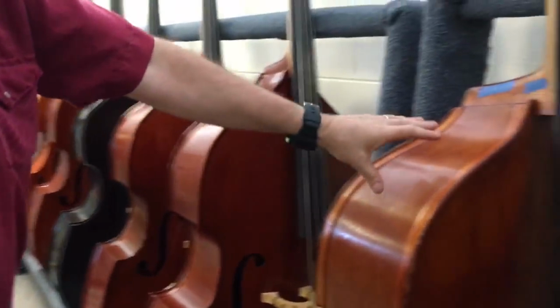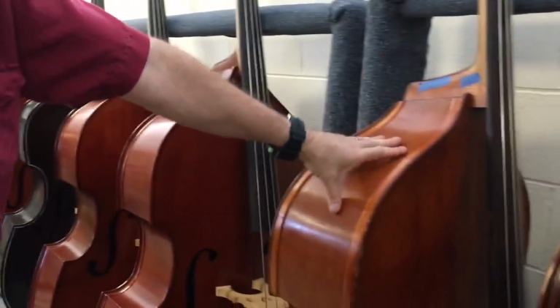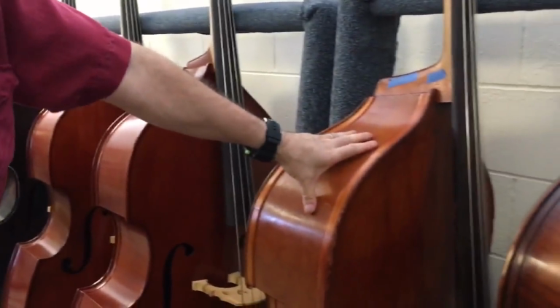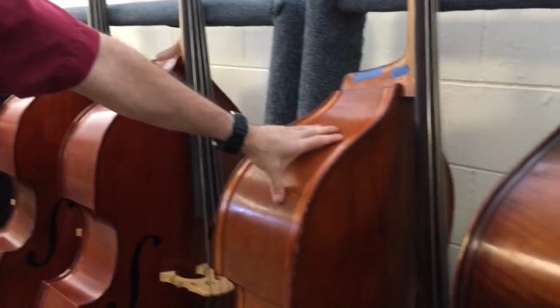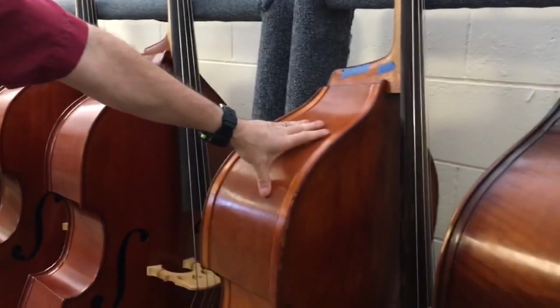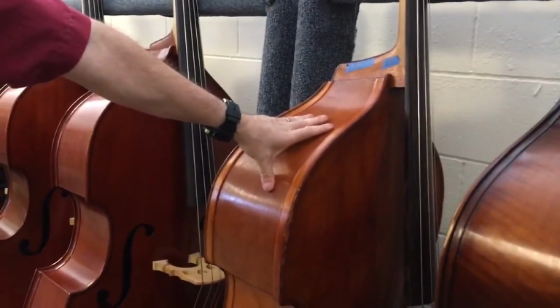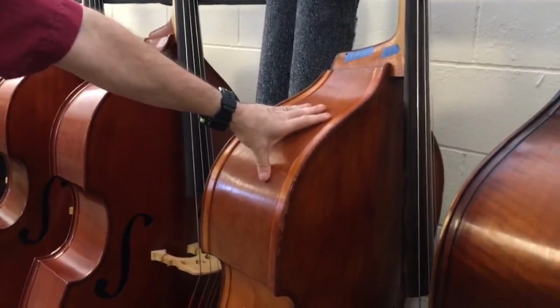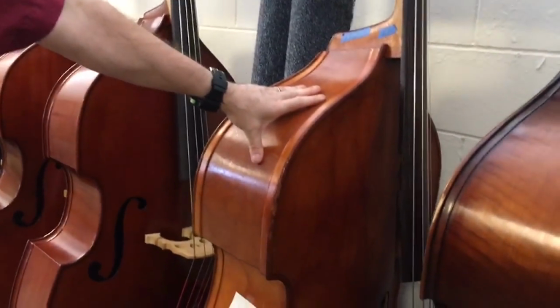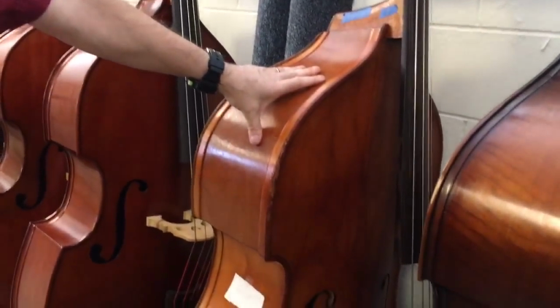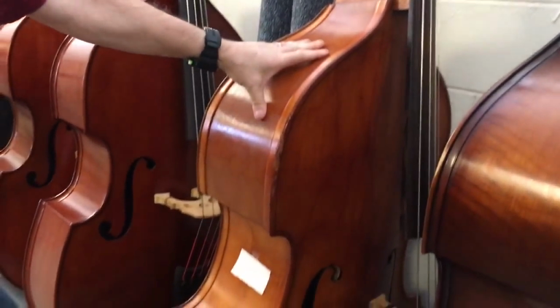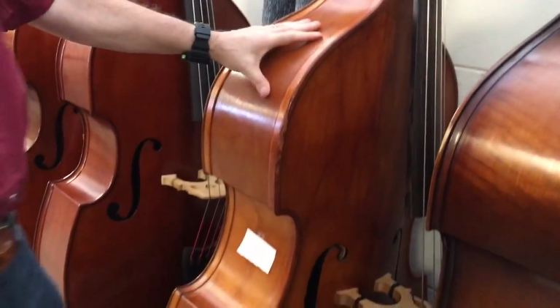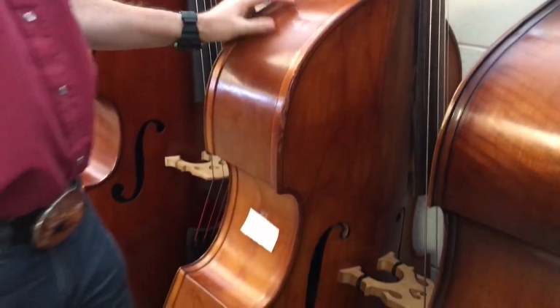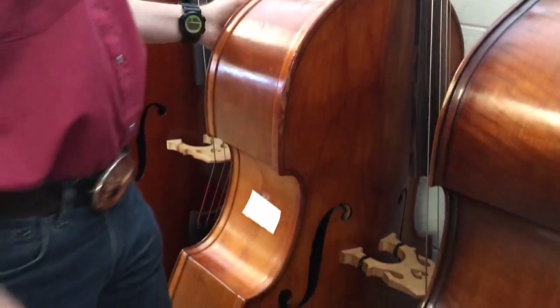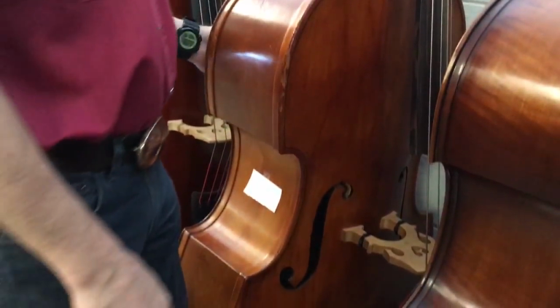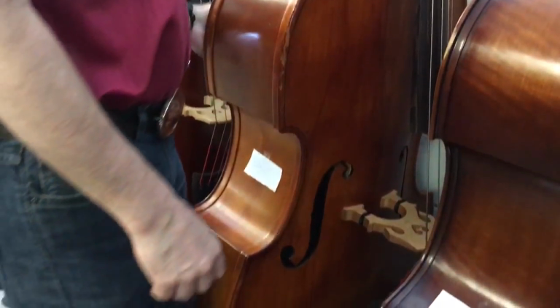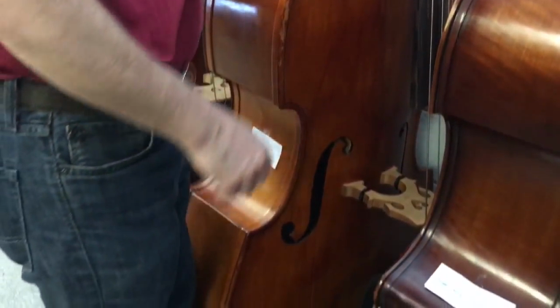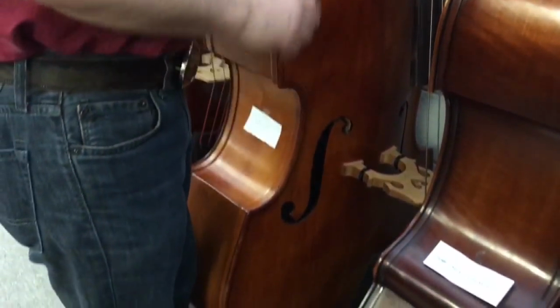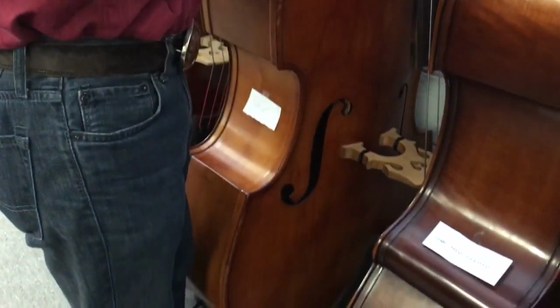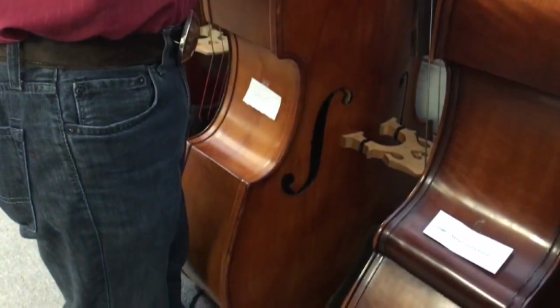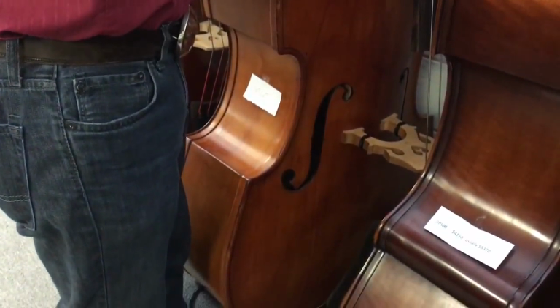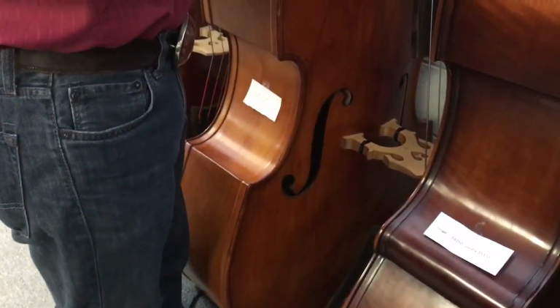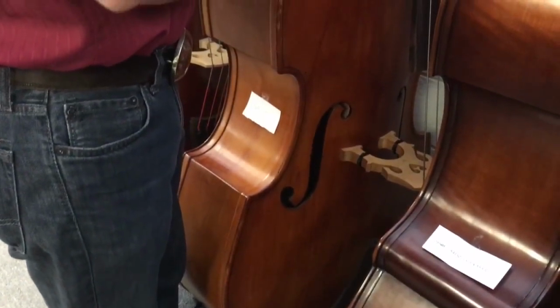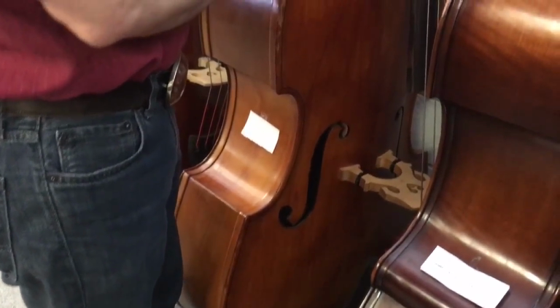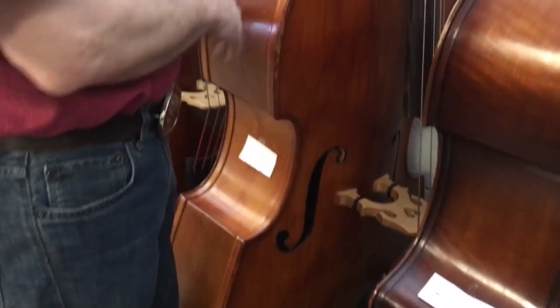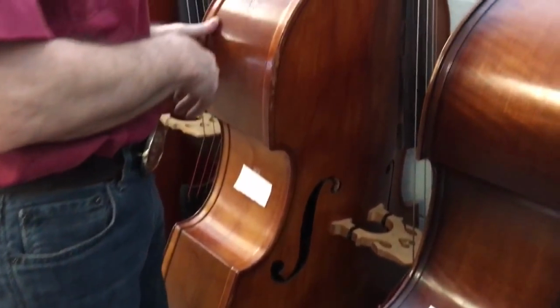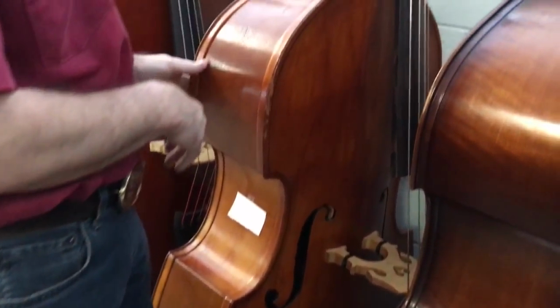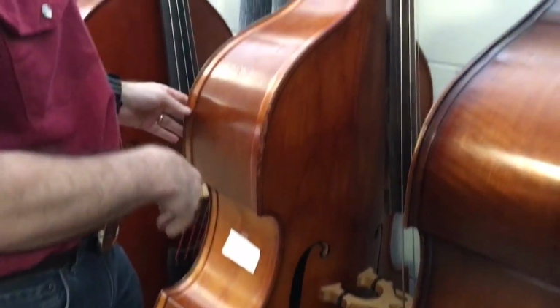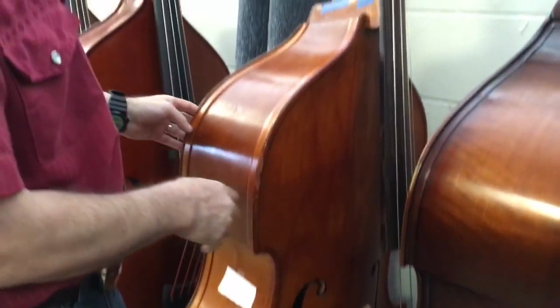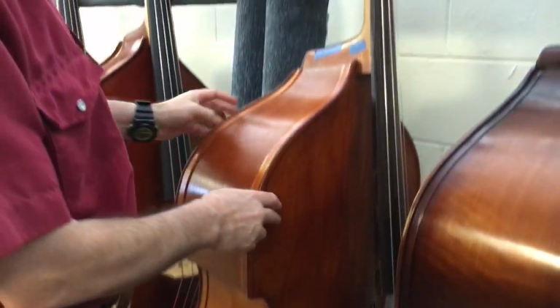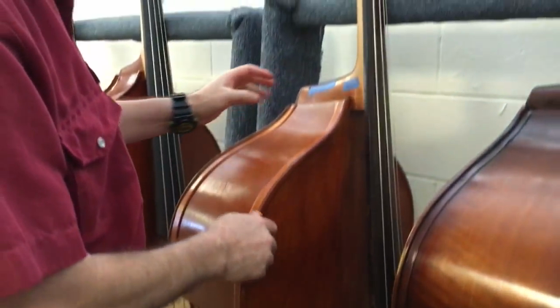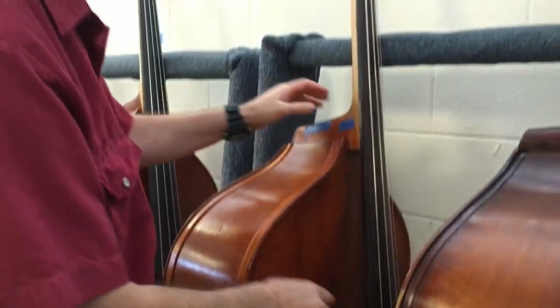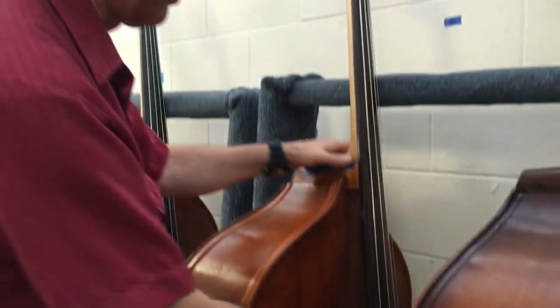This is a 1920s Czech bass — flat back, laminated sides and back, carved top.